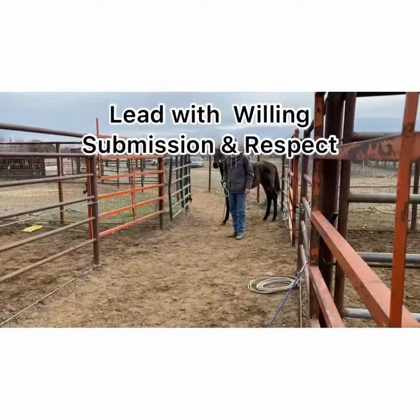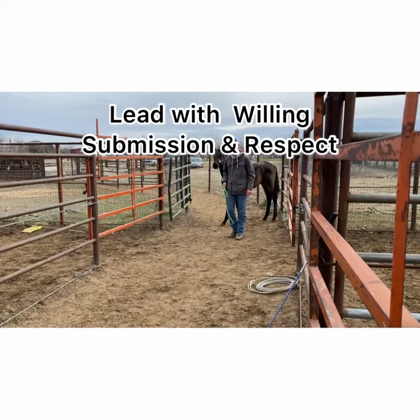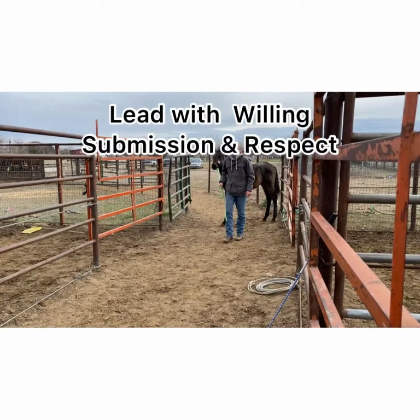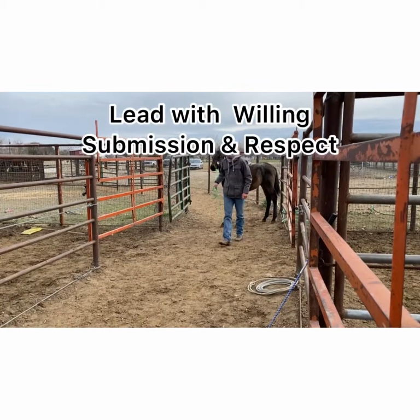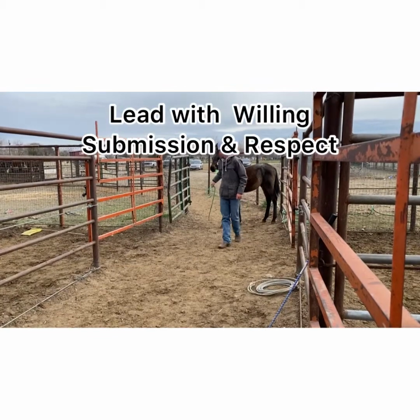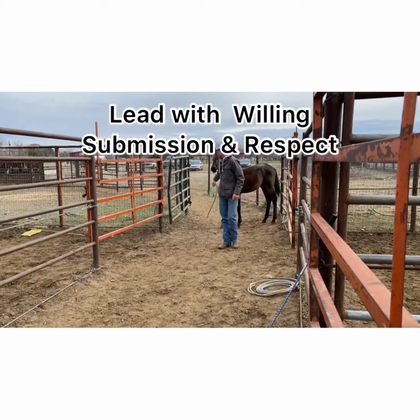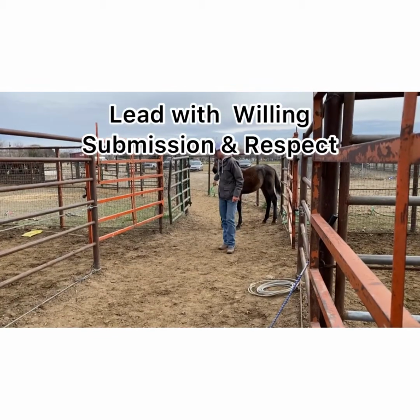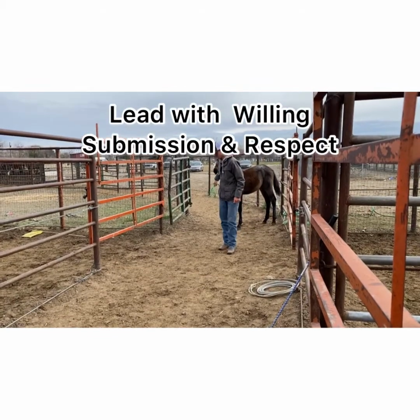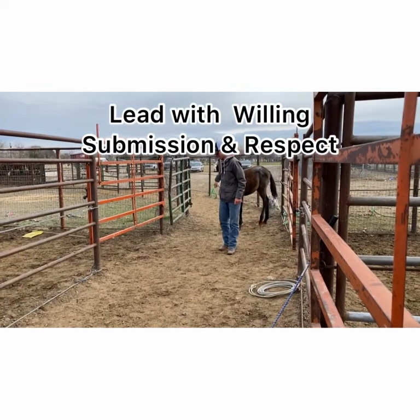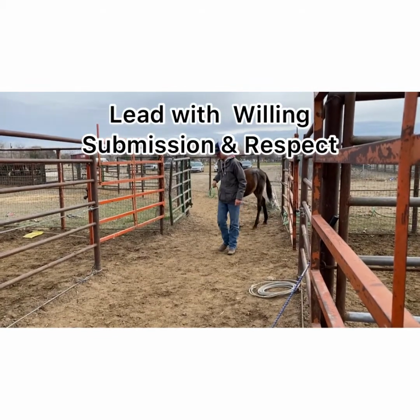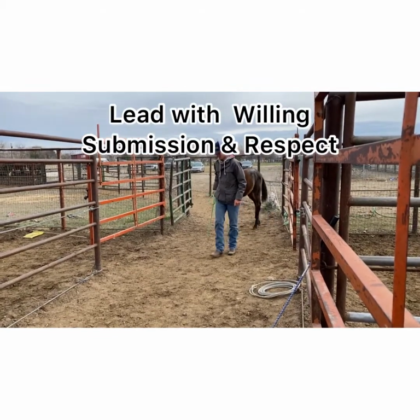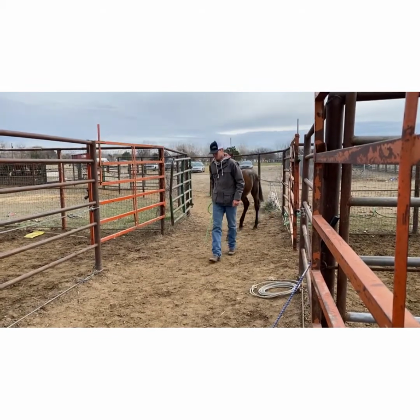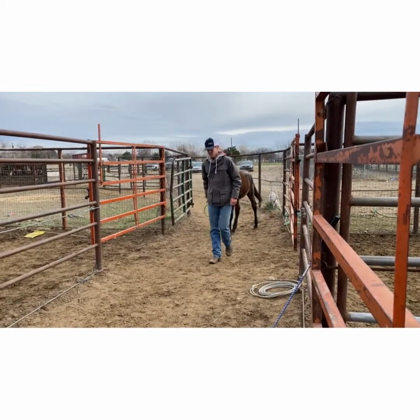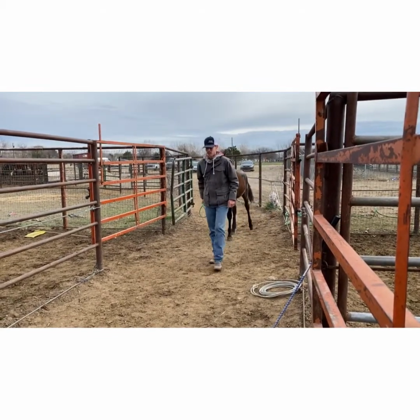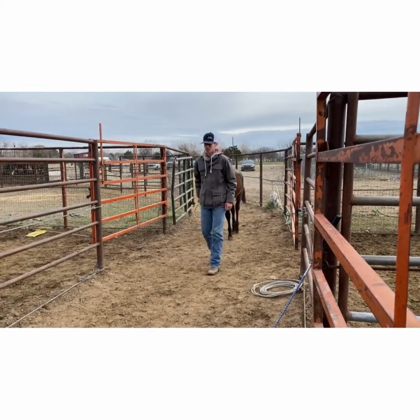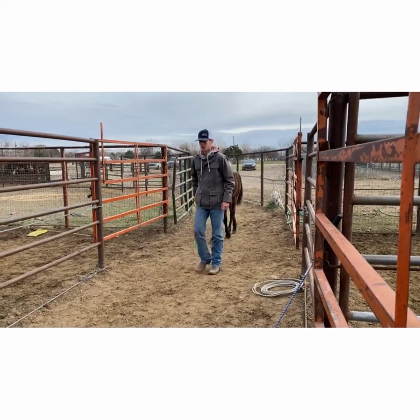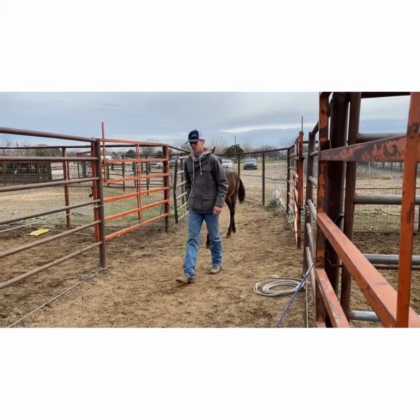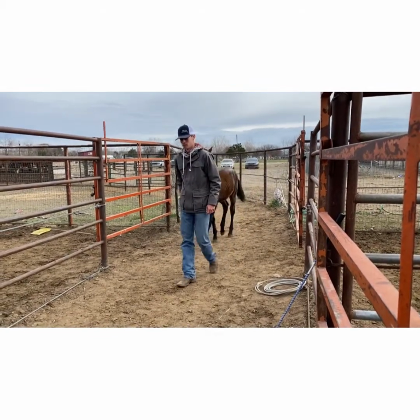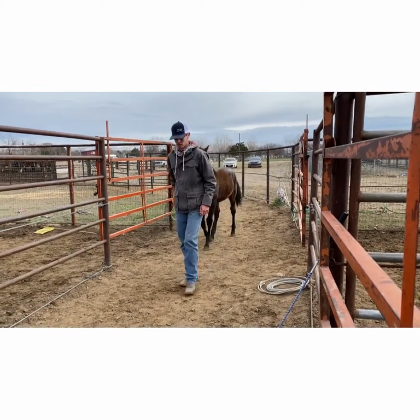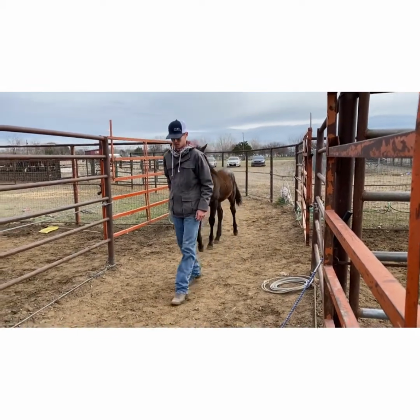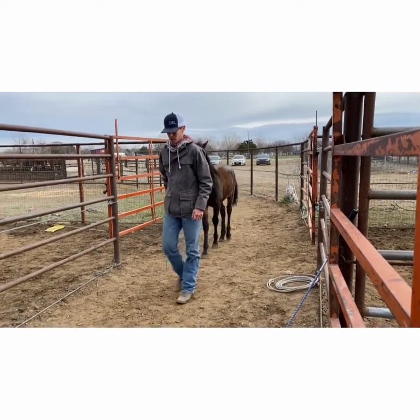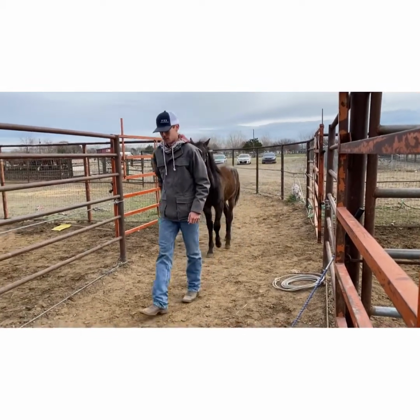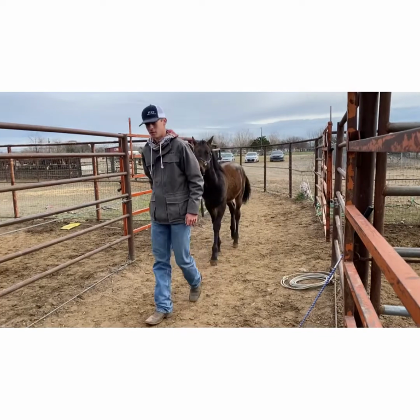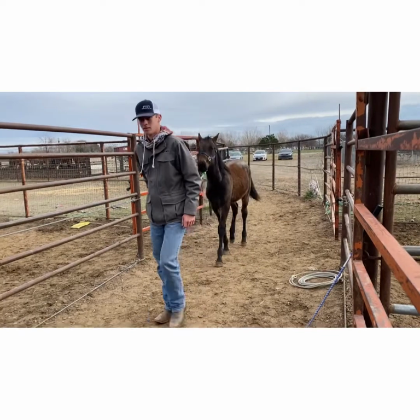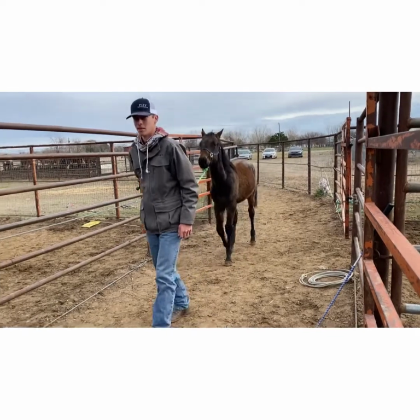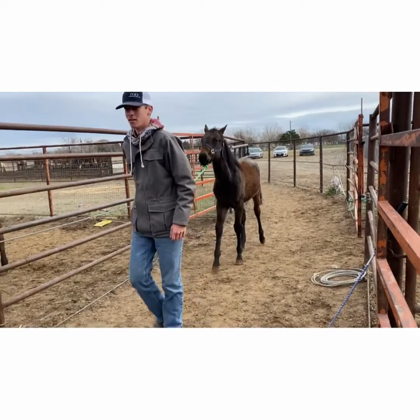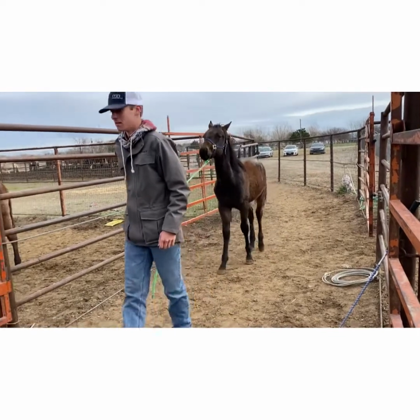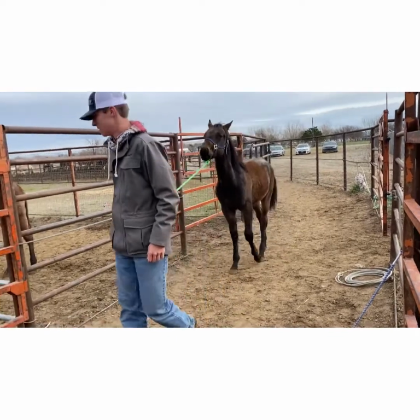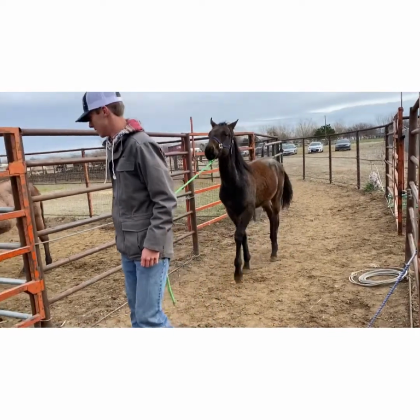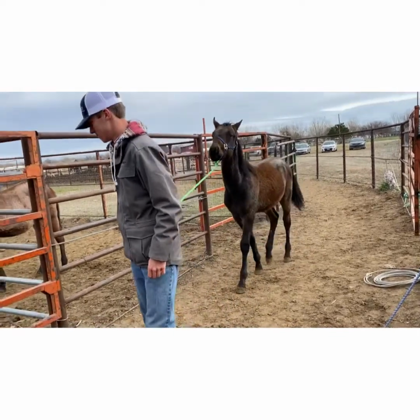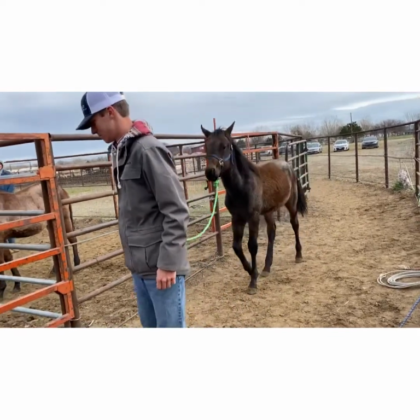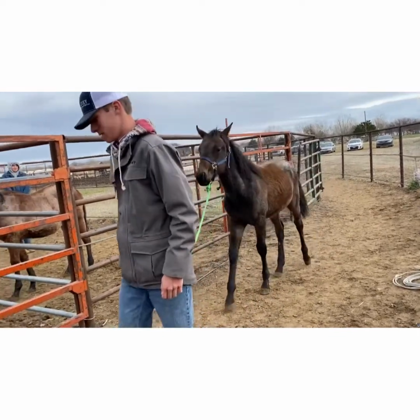I give him a plus 1 for lead with willing submission and respect because he's kind of sticky at first, but then he comes off the pressure, and when I stop he doesn't run over top of me.